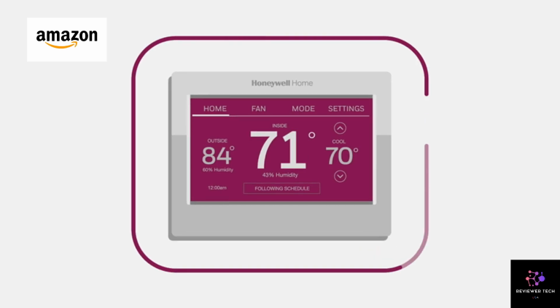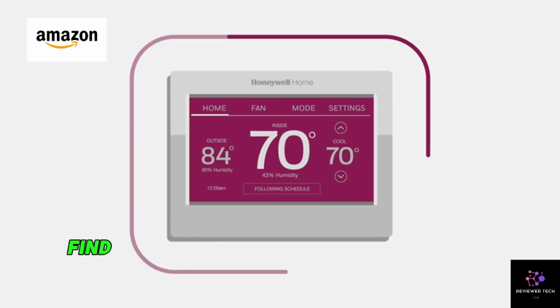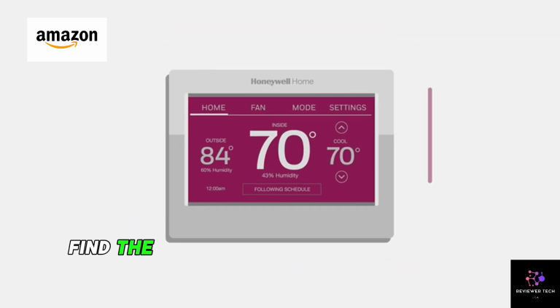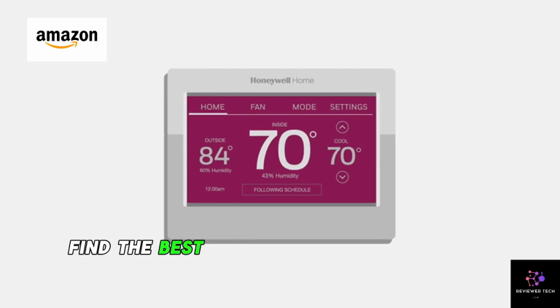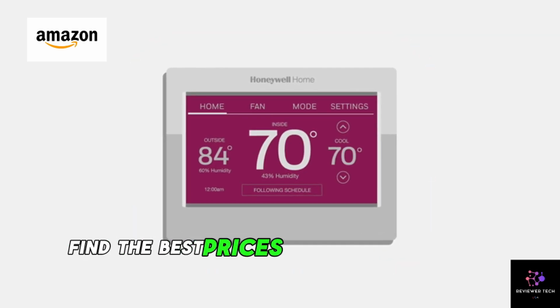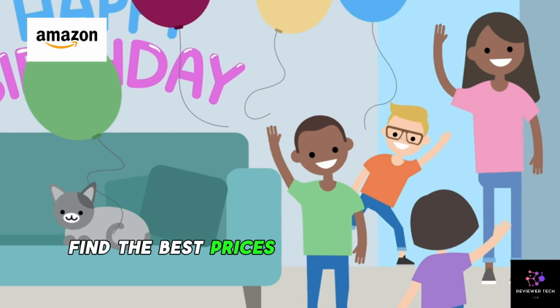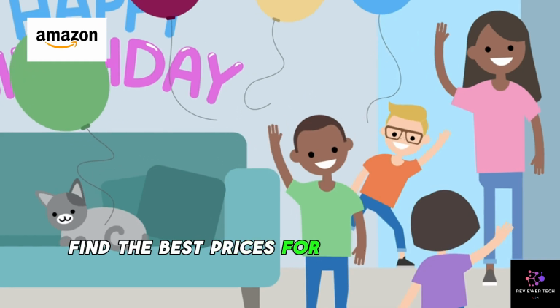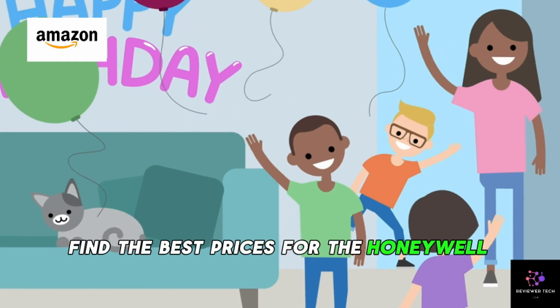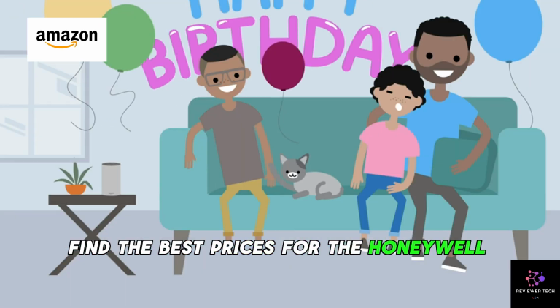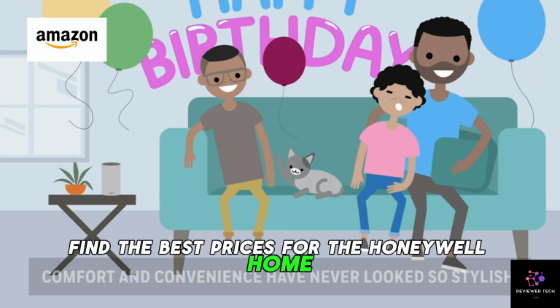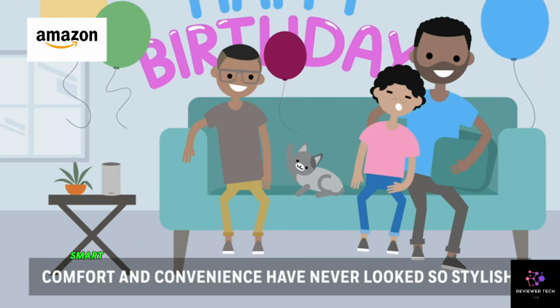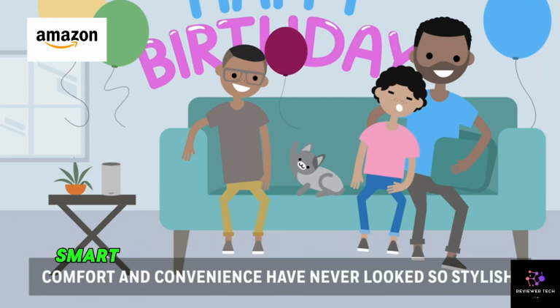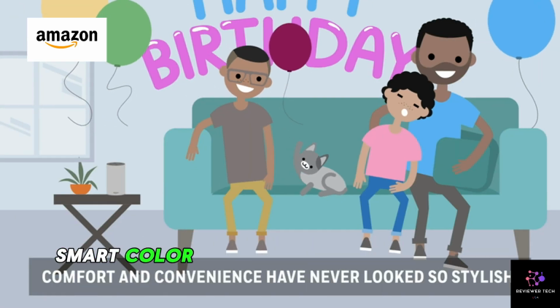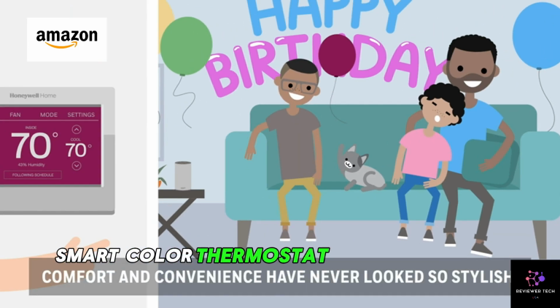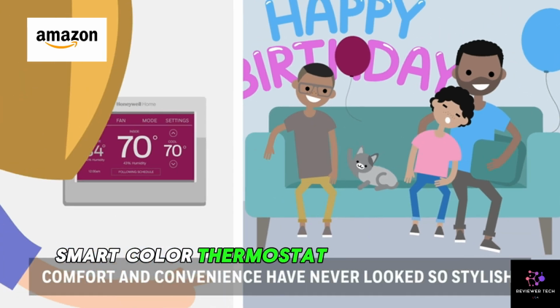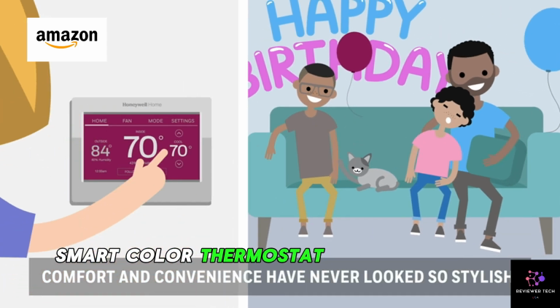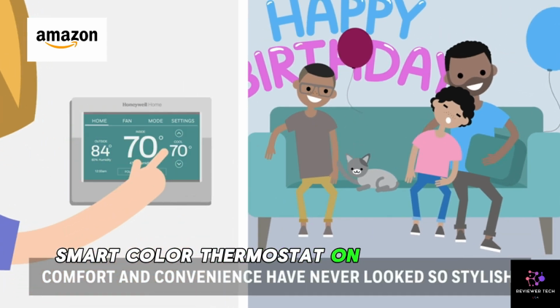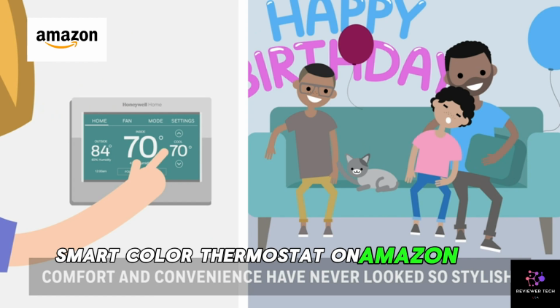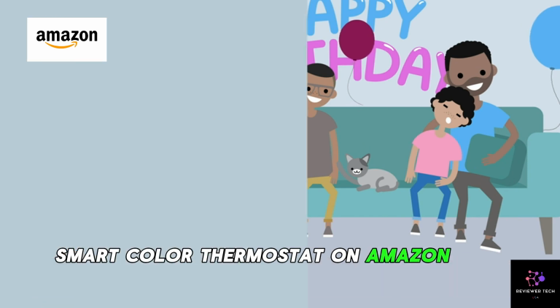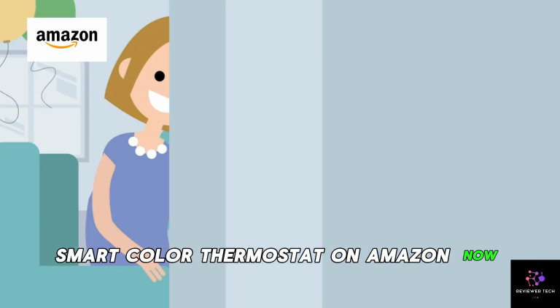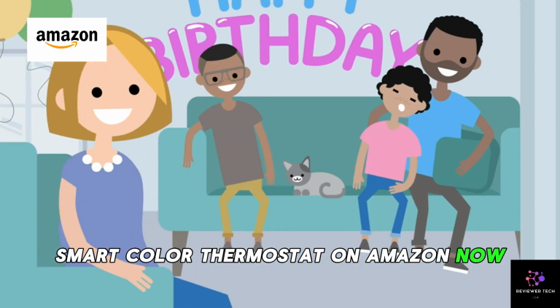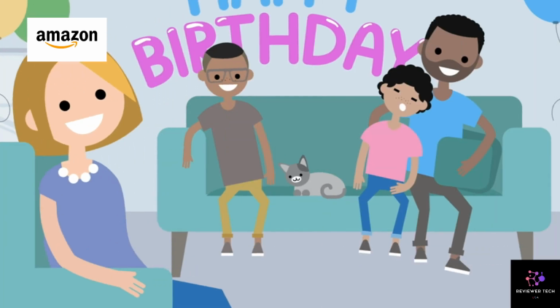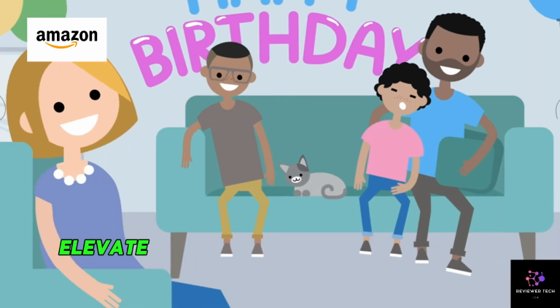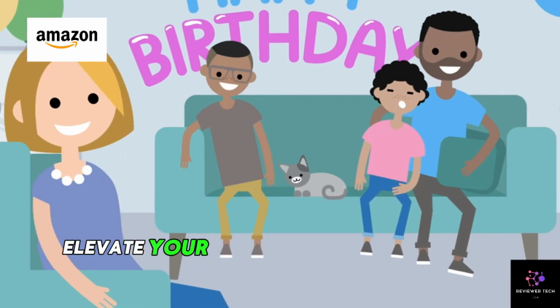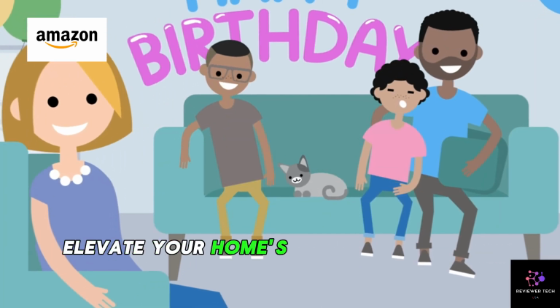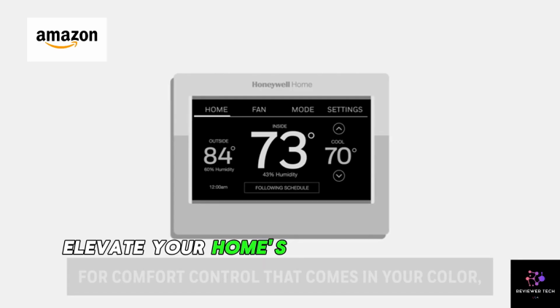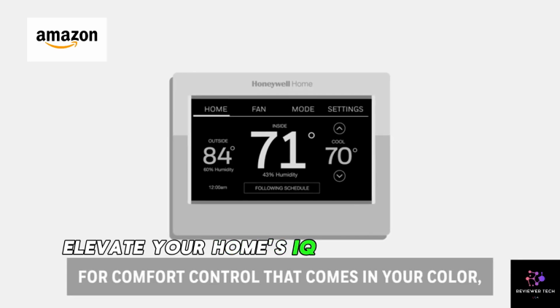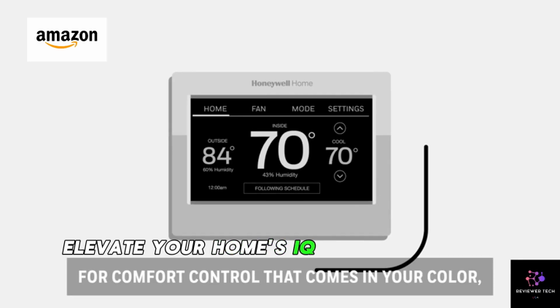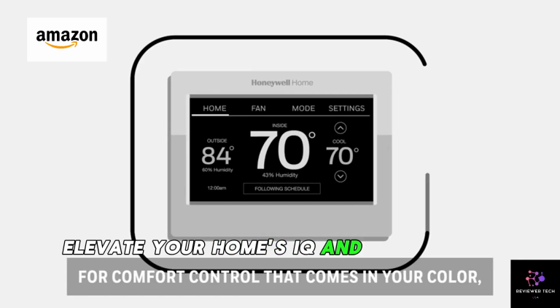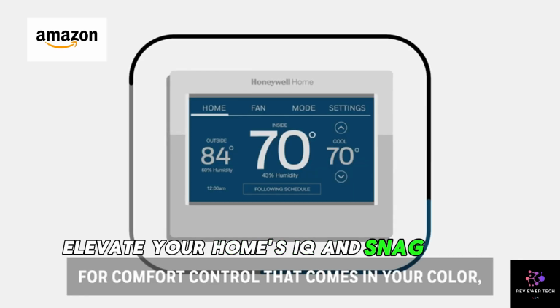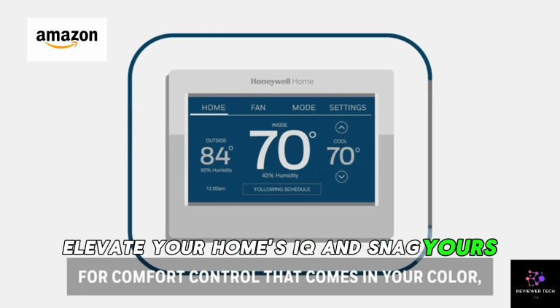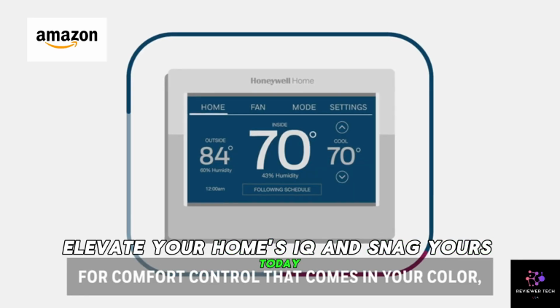Find the best prices for the Honeywell Home Smart Color Thermostat on Amazon now. Elevate your home's IQ and snag yours today.